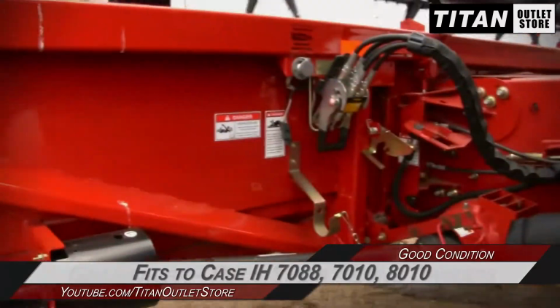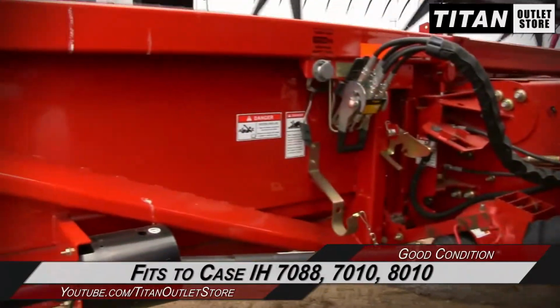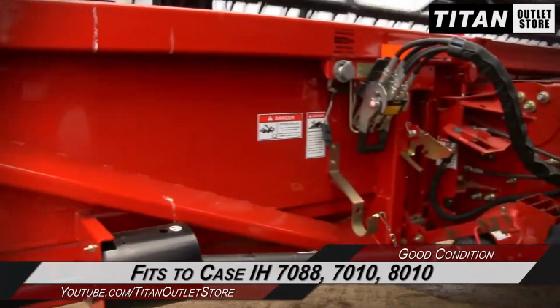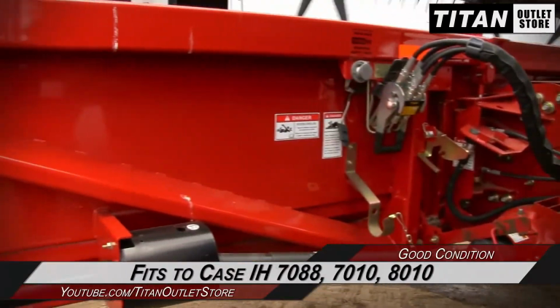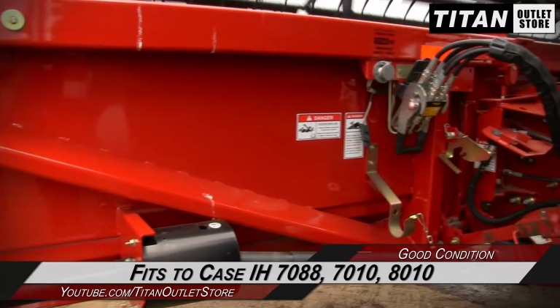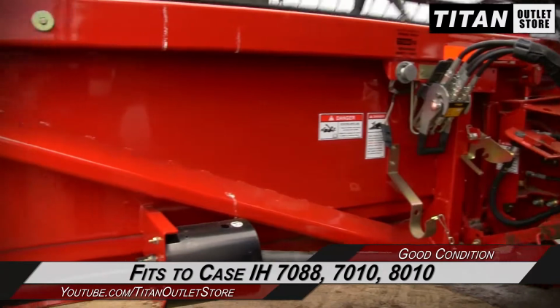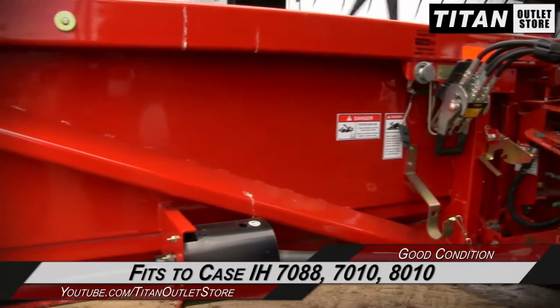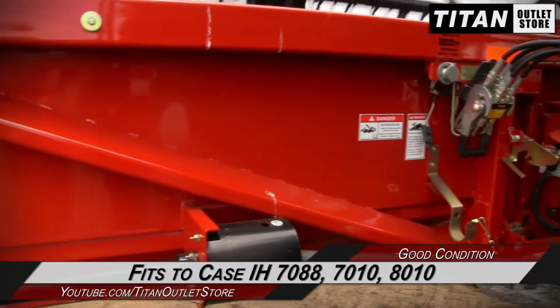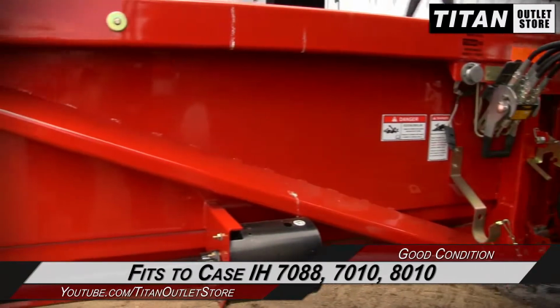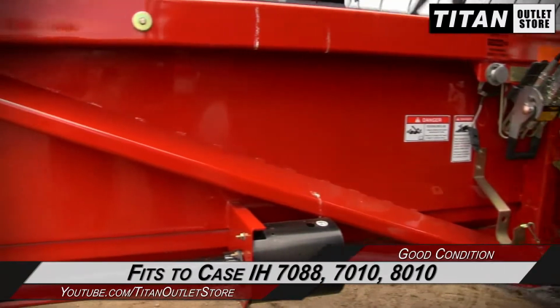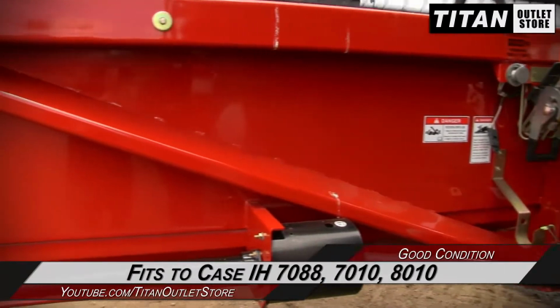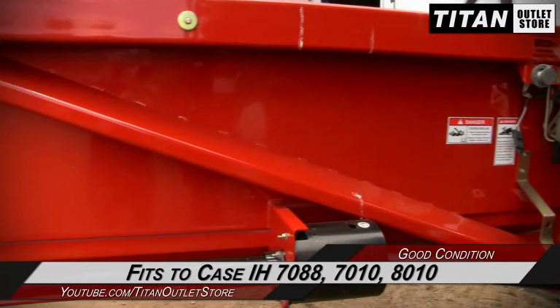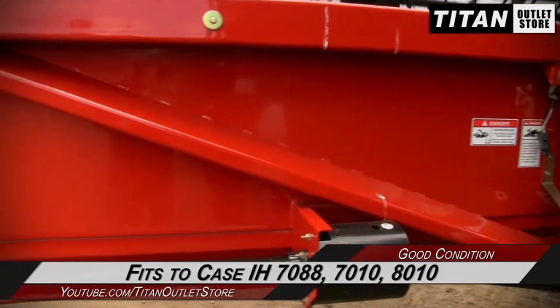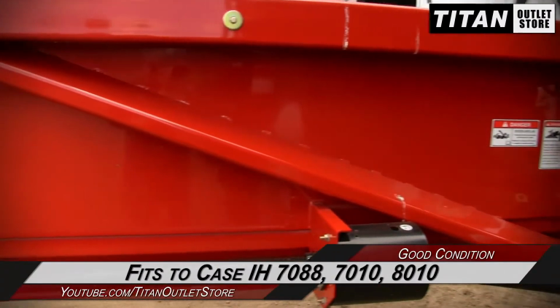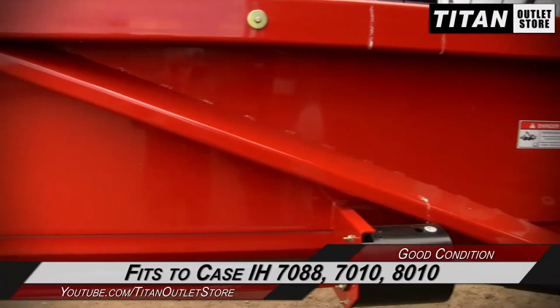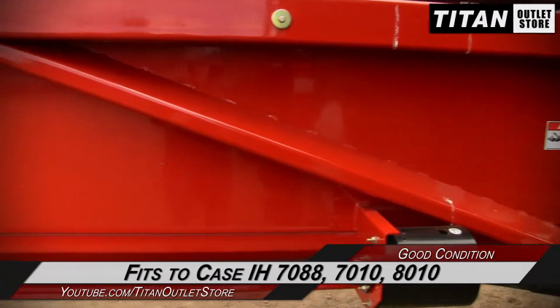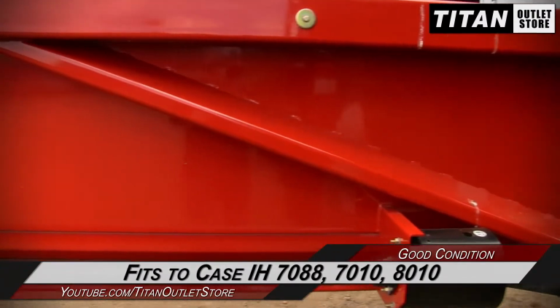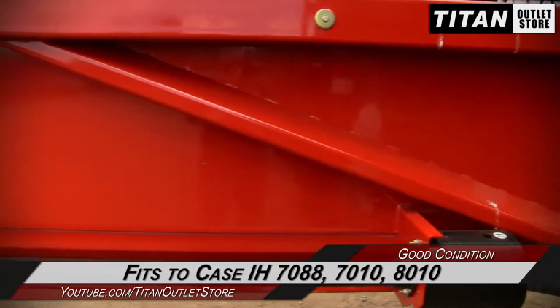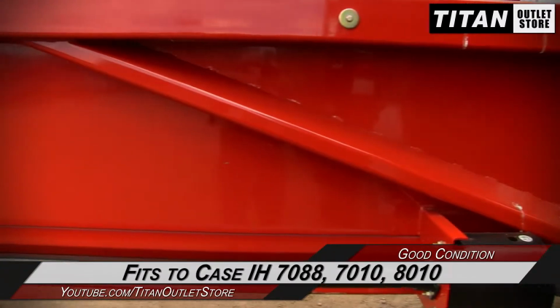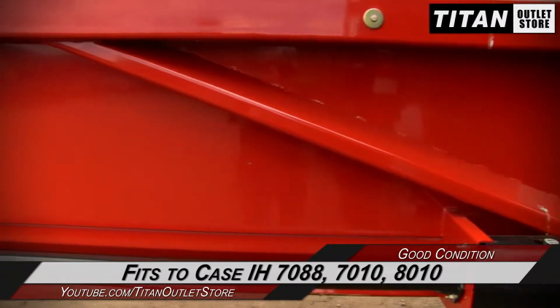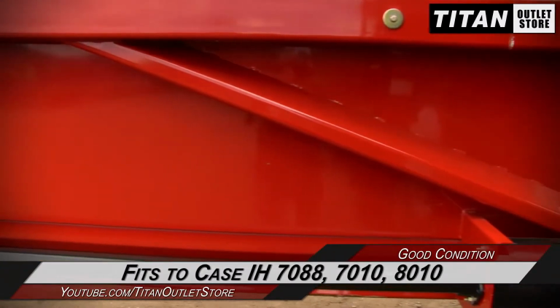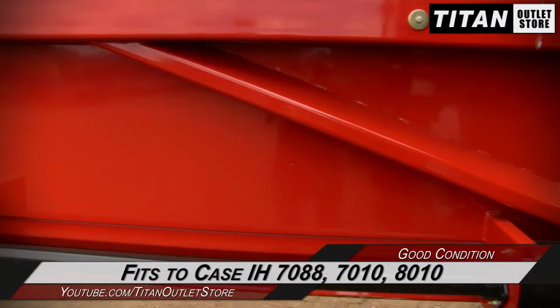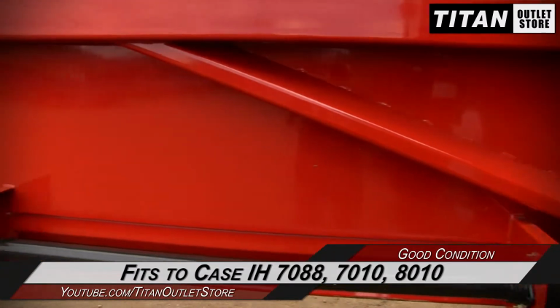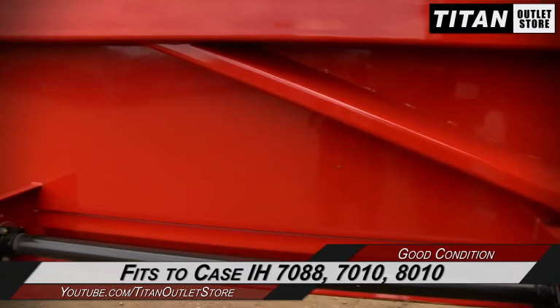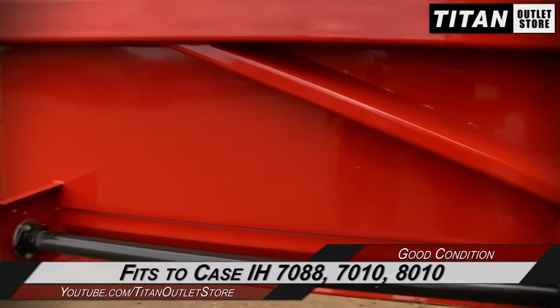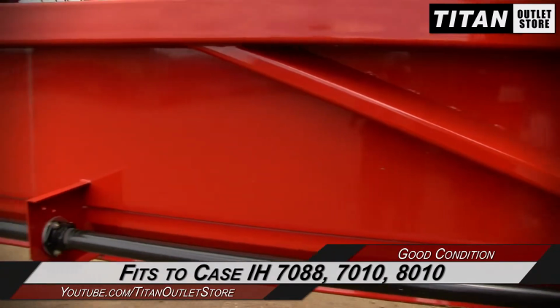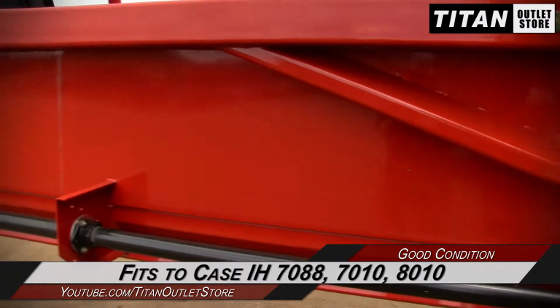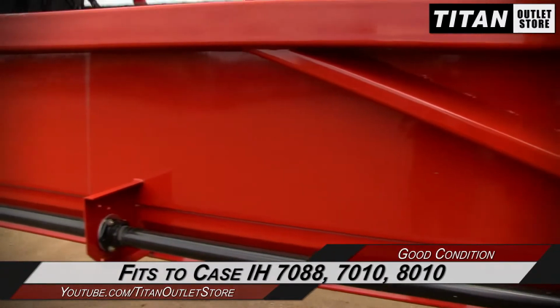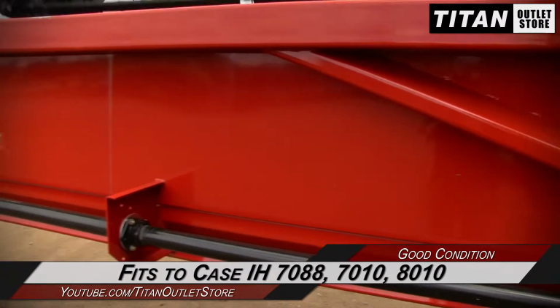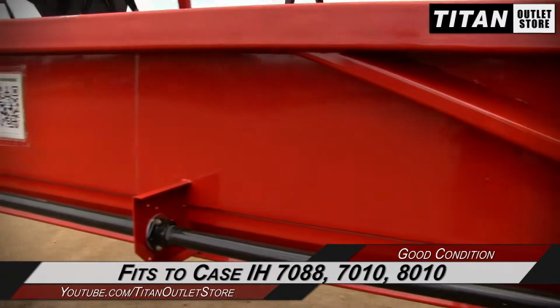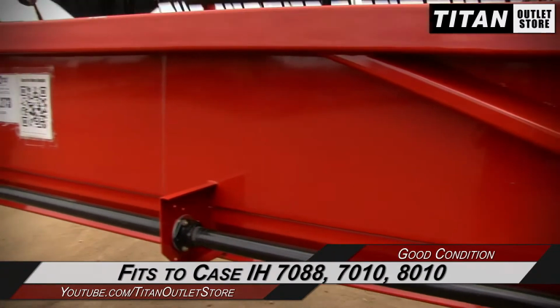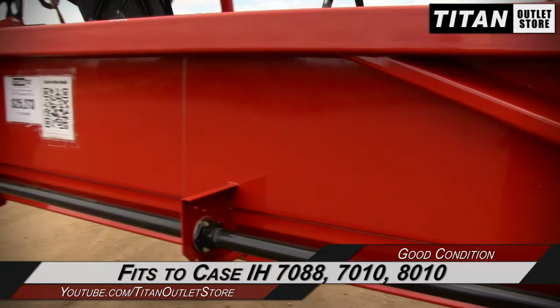This Case IH 2020 fits the Case IH 7088, 7010, and 8010 combines.